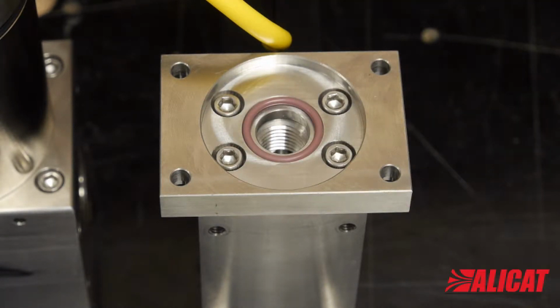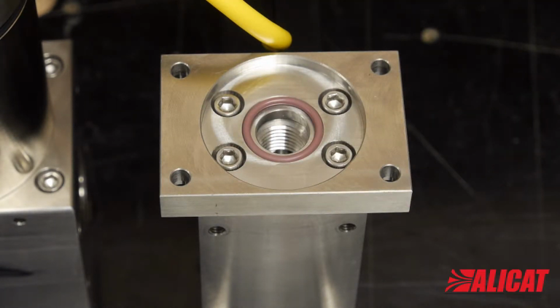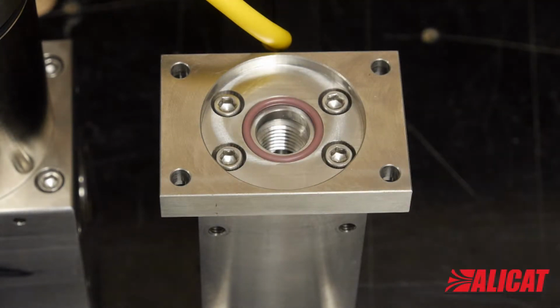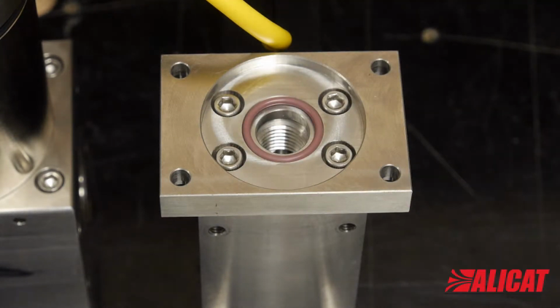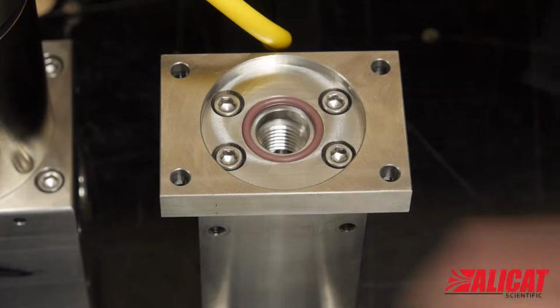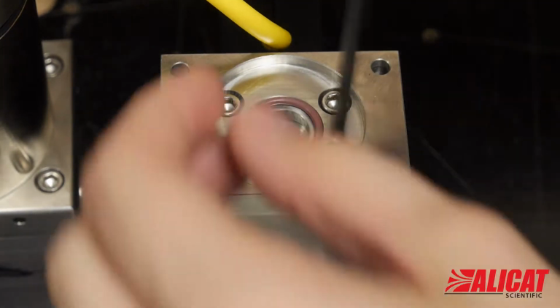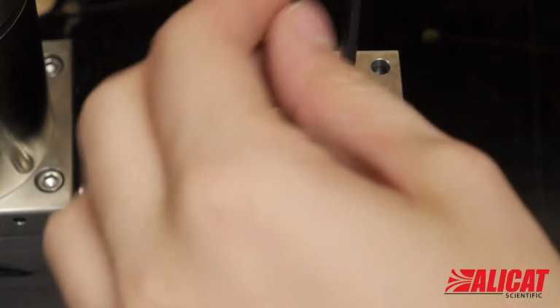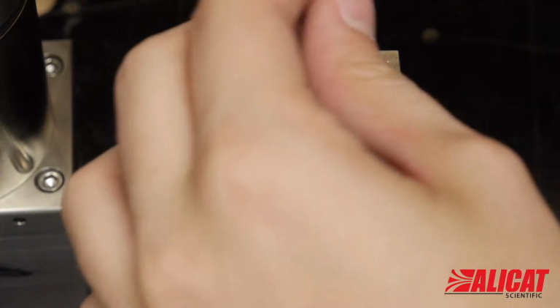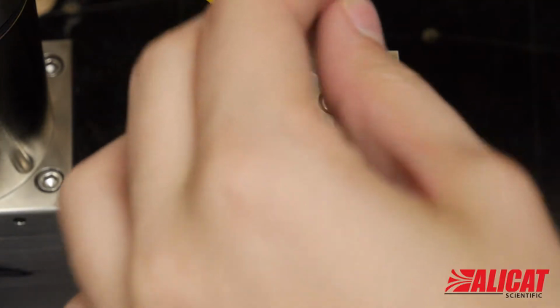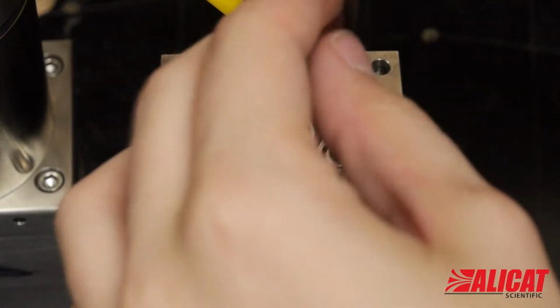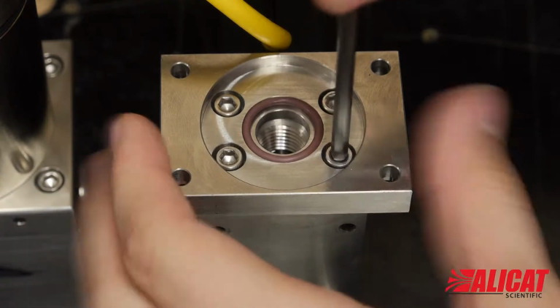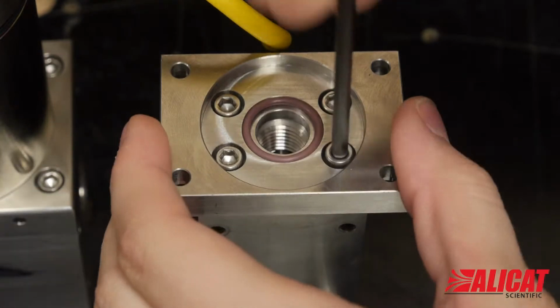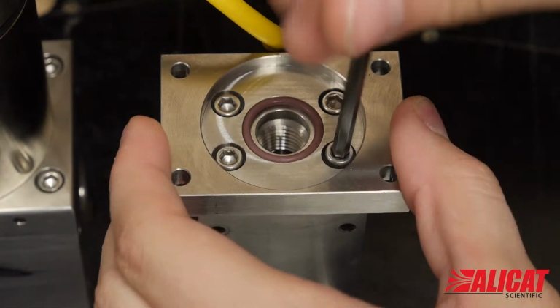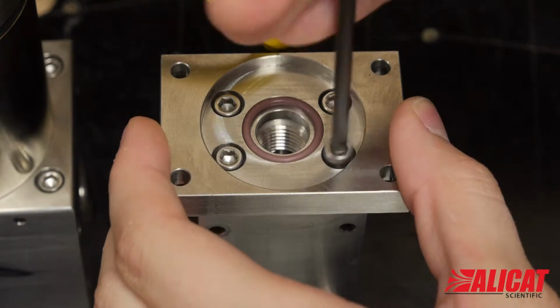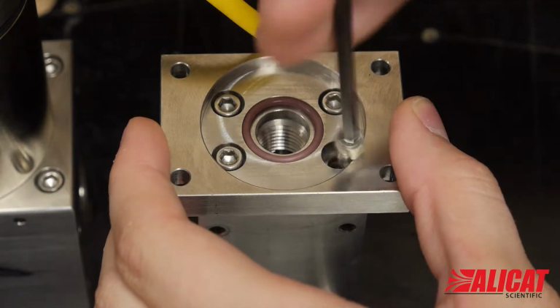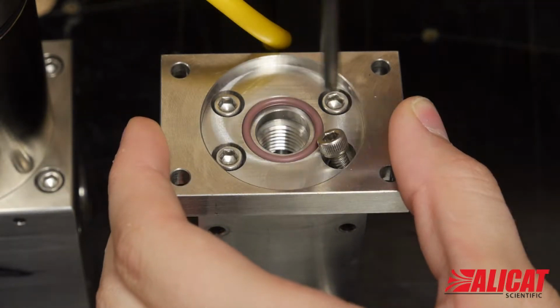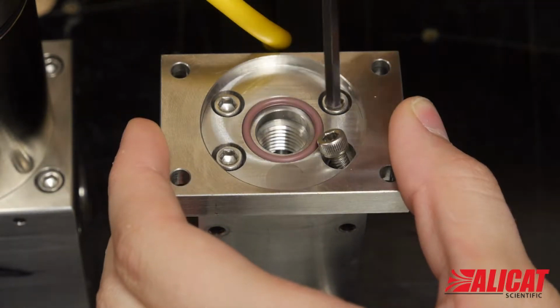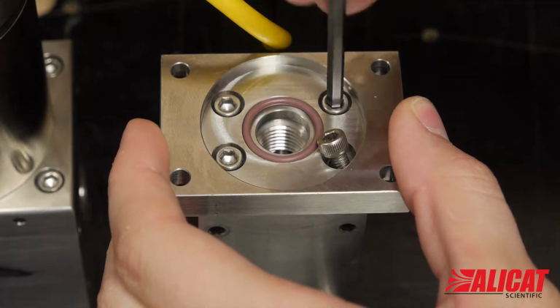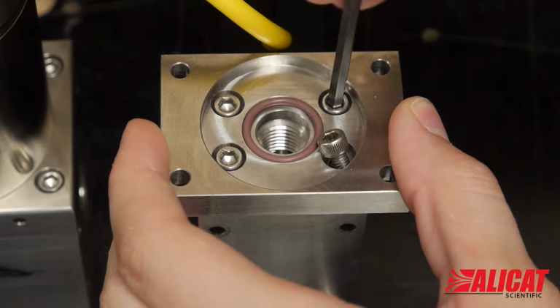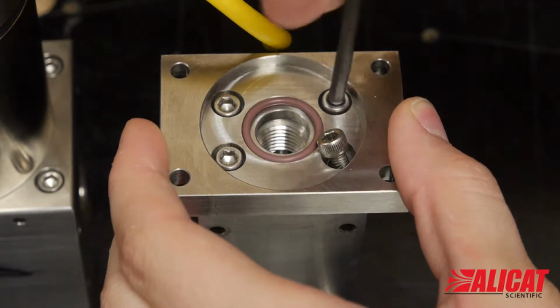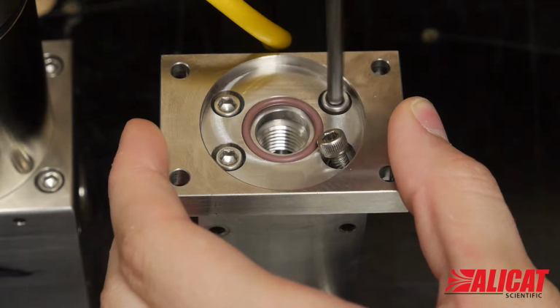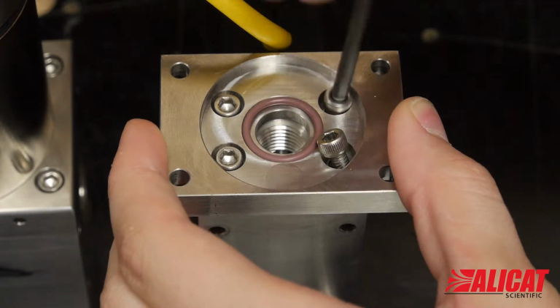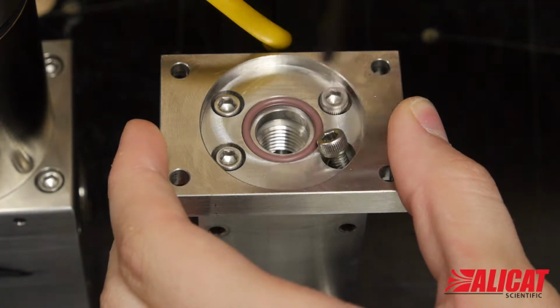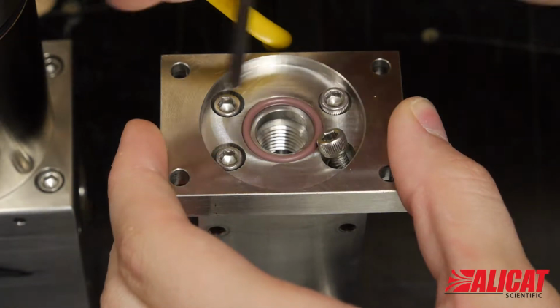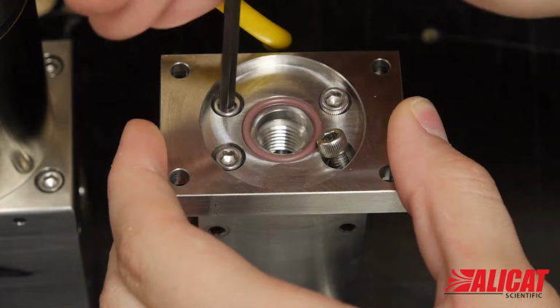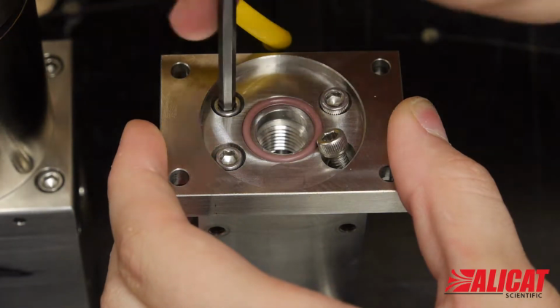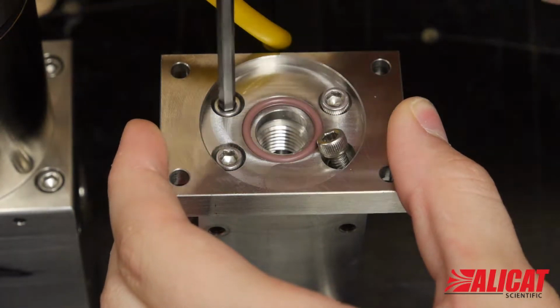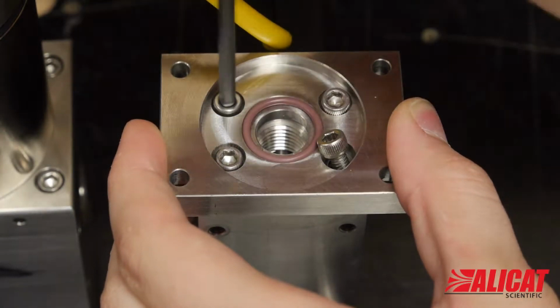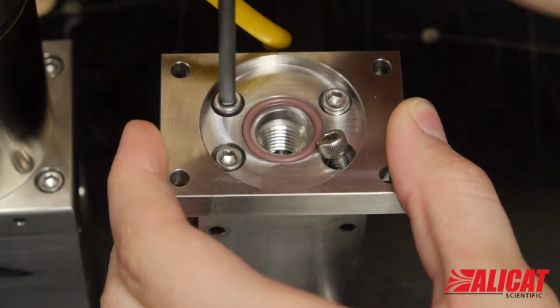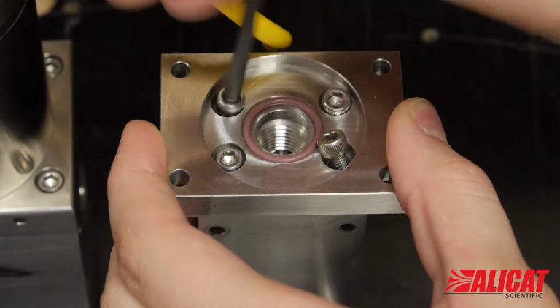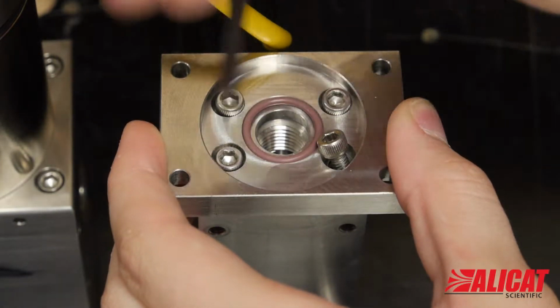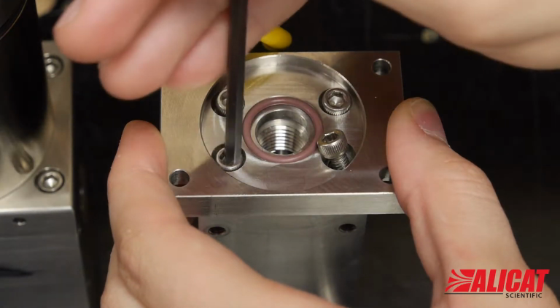Under the o-ring disc, remove the four hex screws to detach the adapter plate from the flow body.